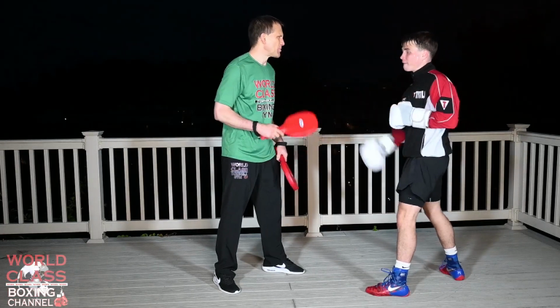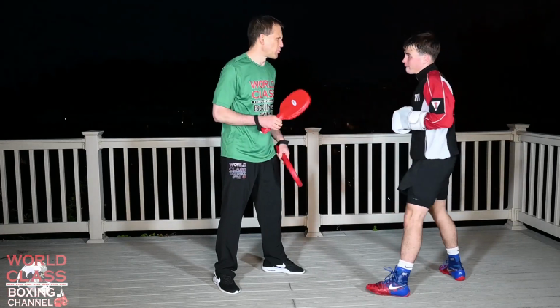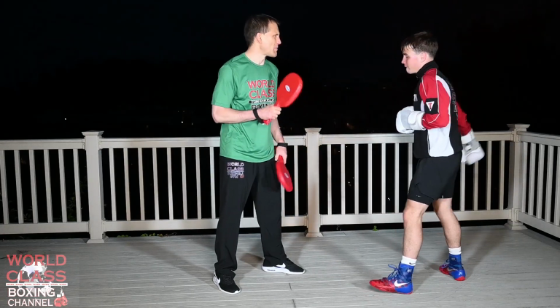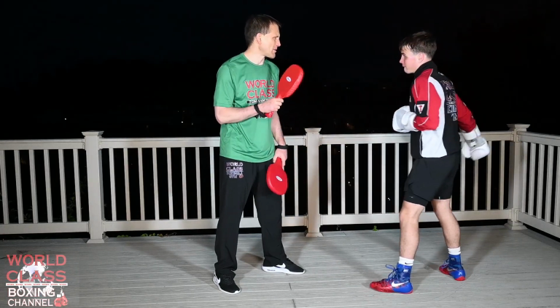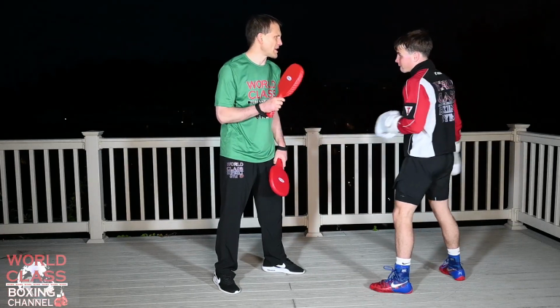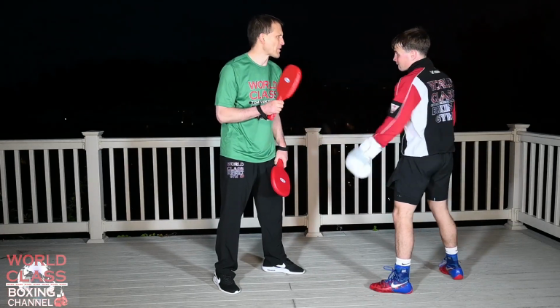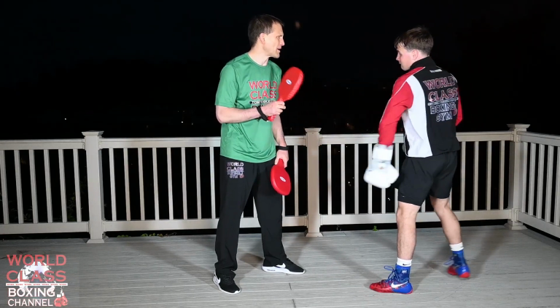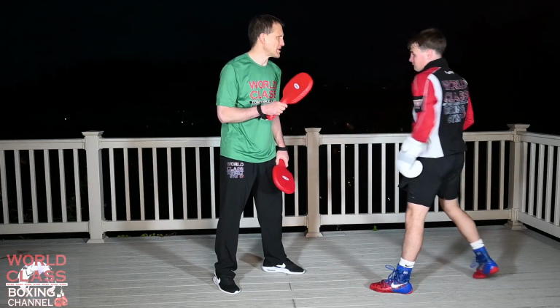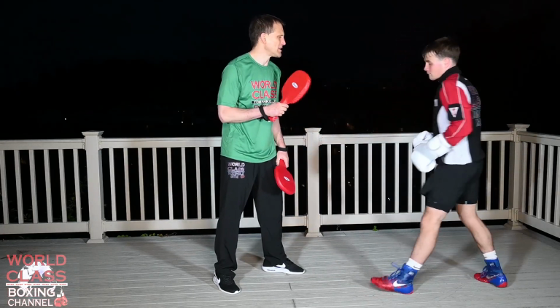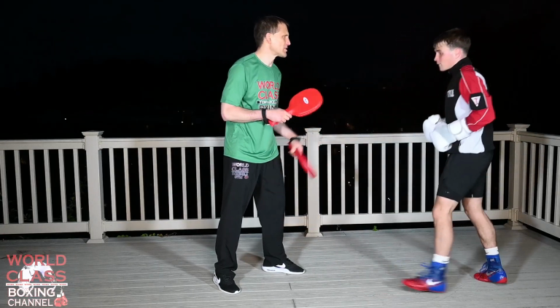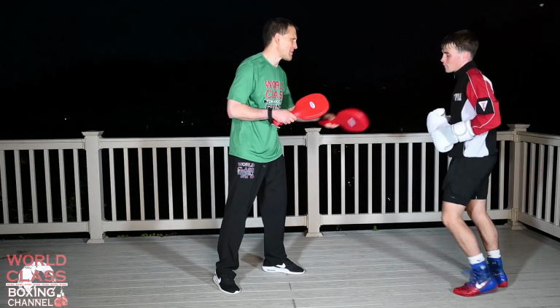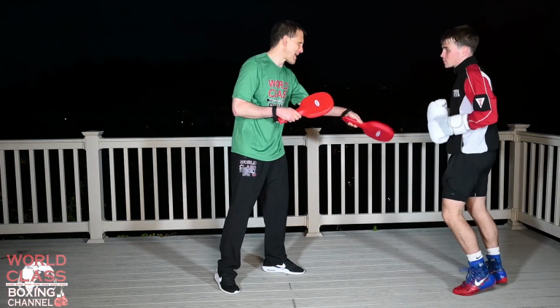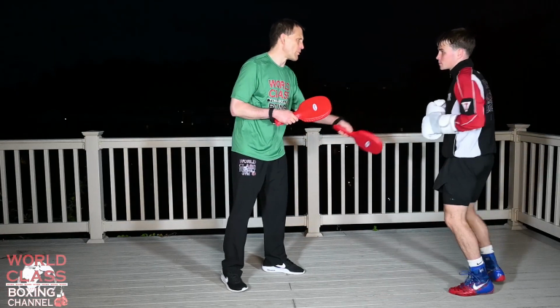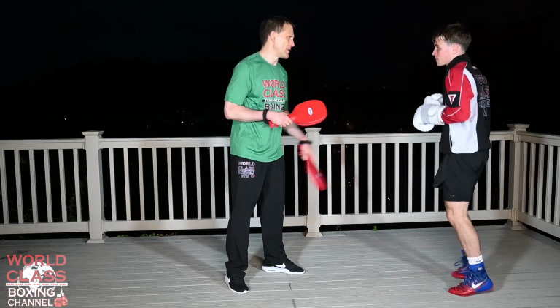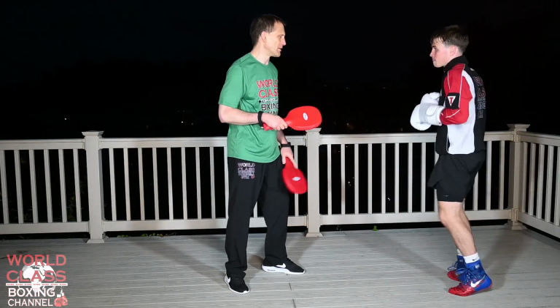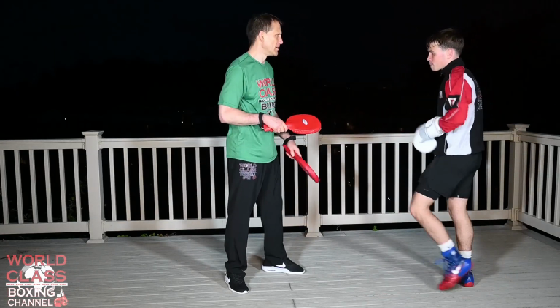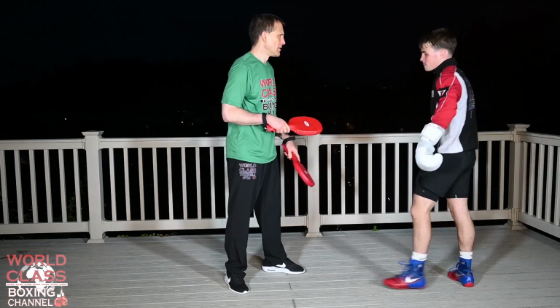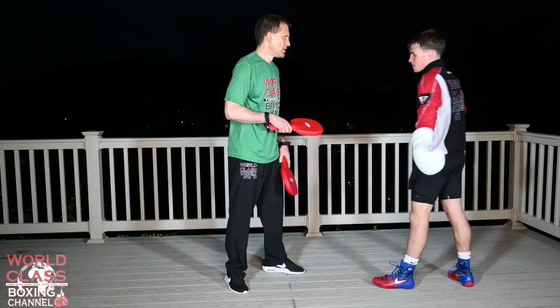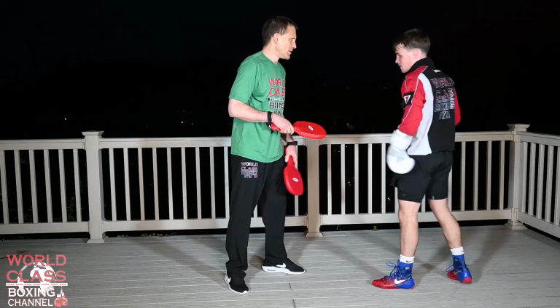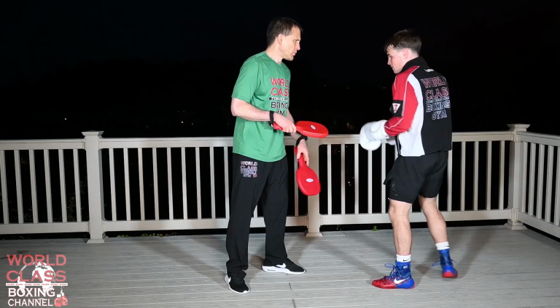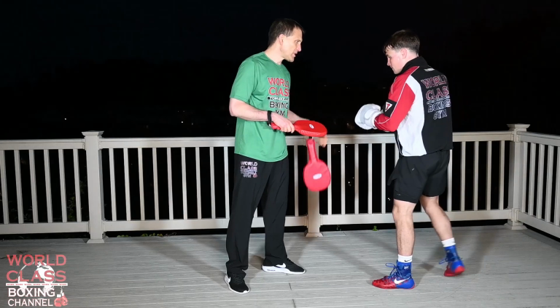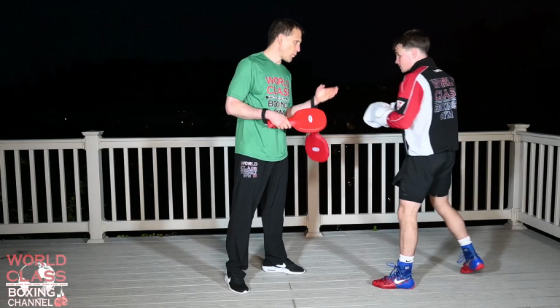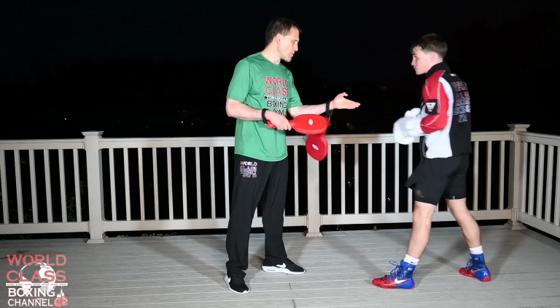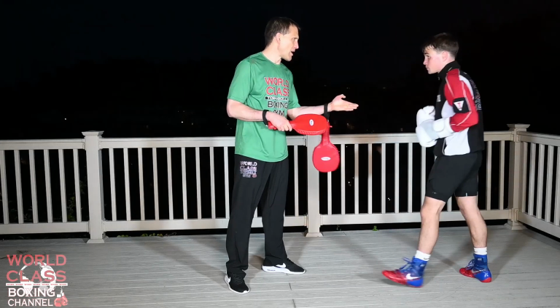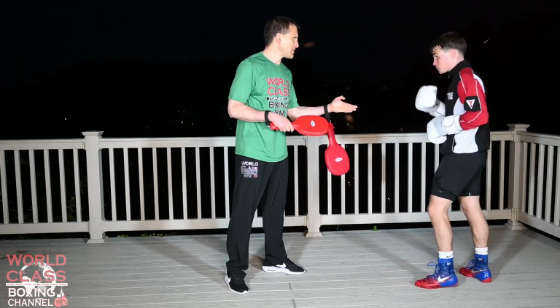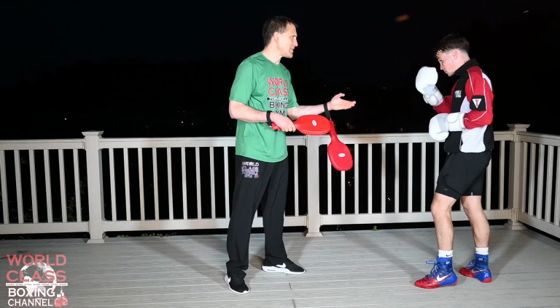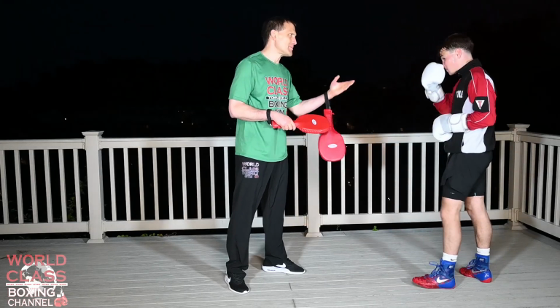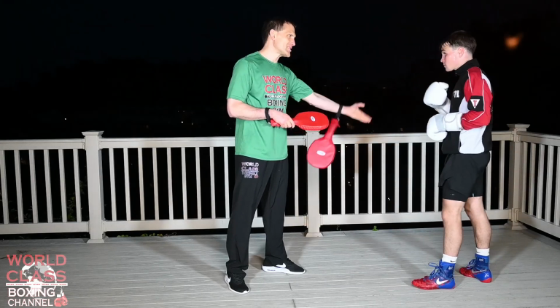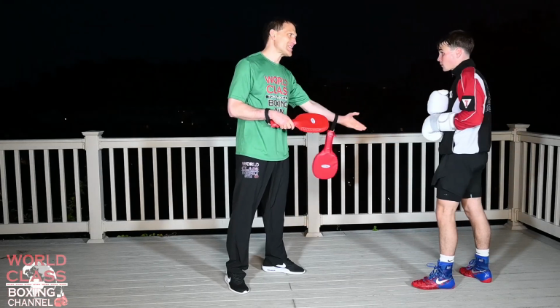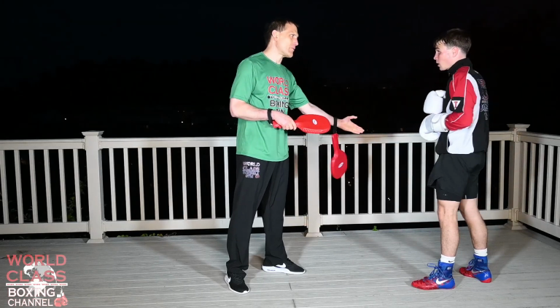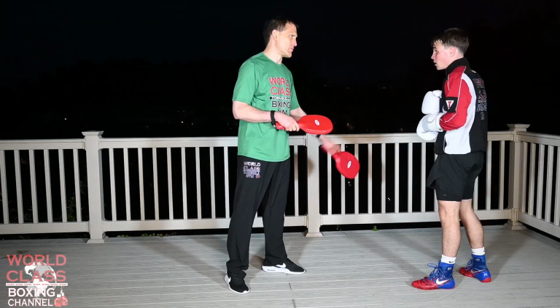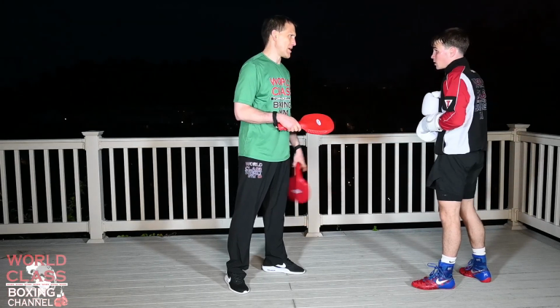Then you're pulling back on the uppercut. Then it's going to make that one better. When you get one right, then it makes the second one right.